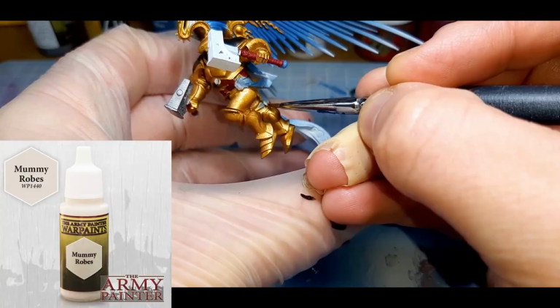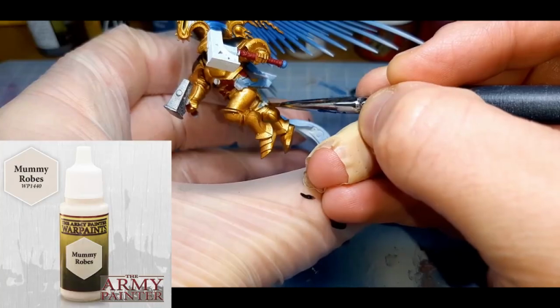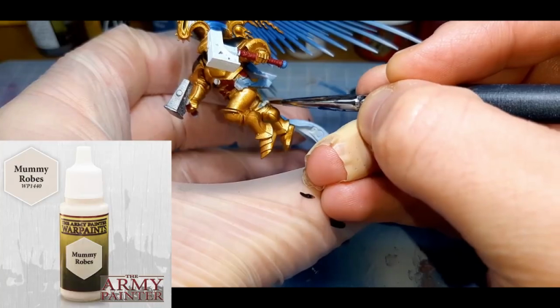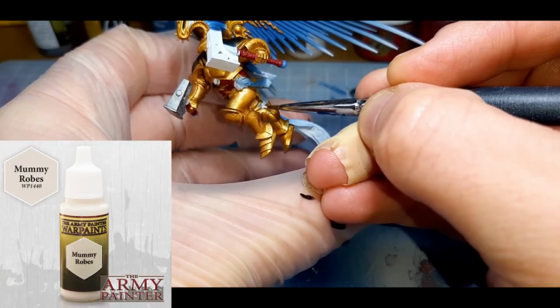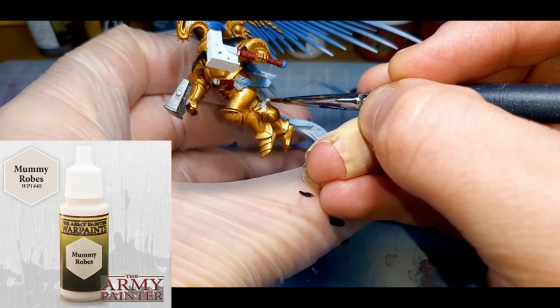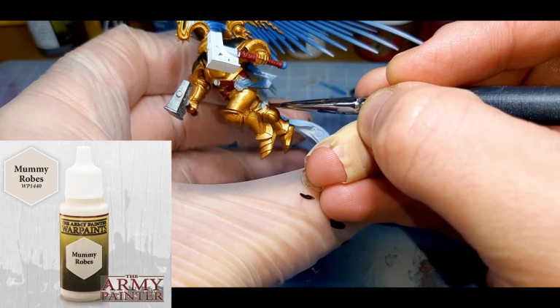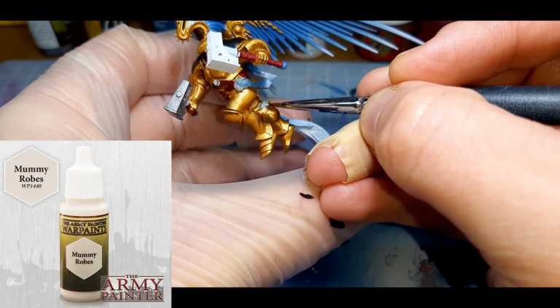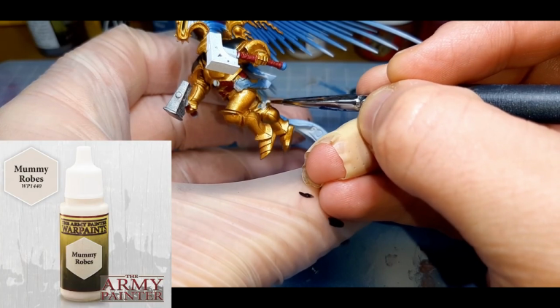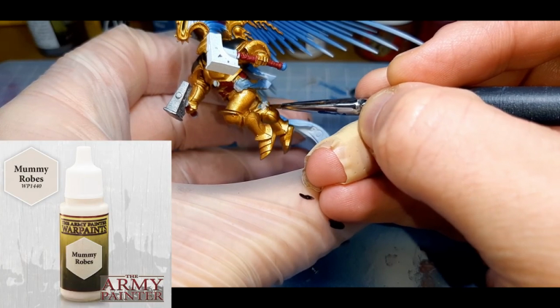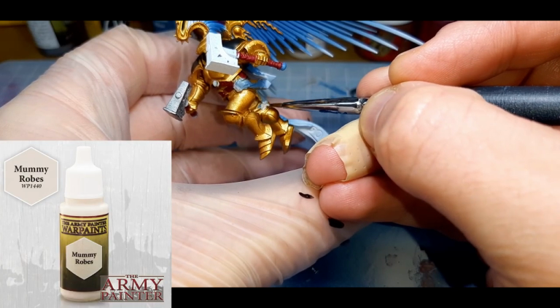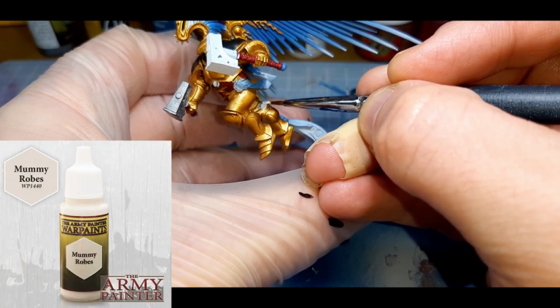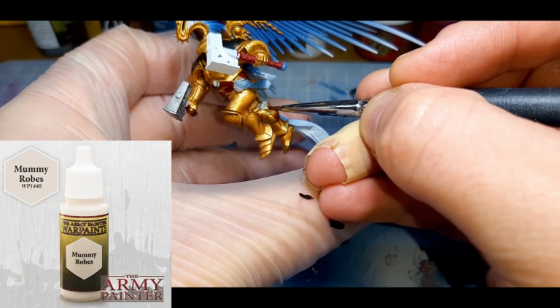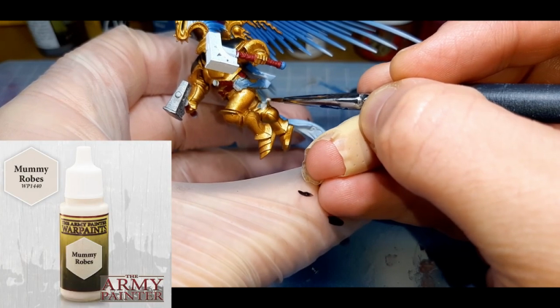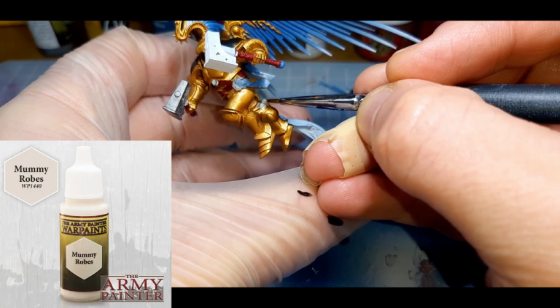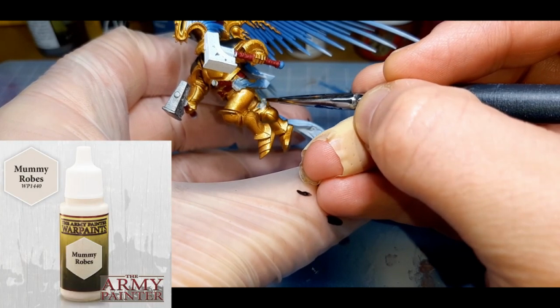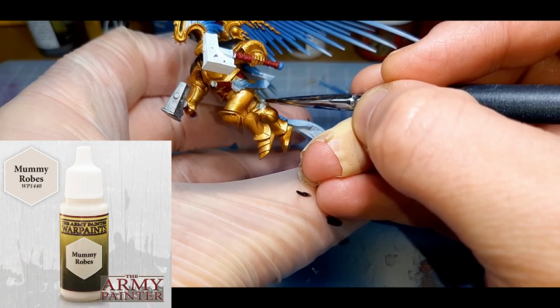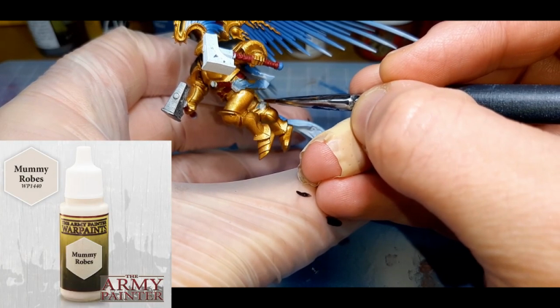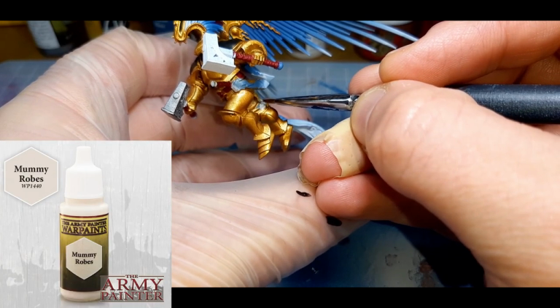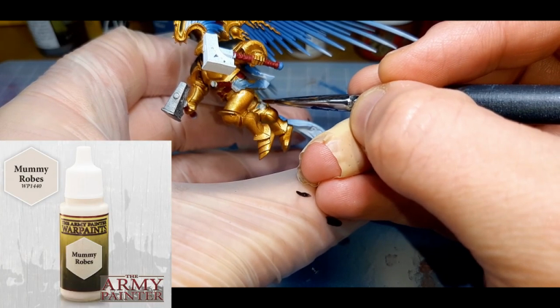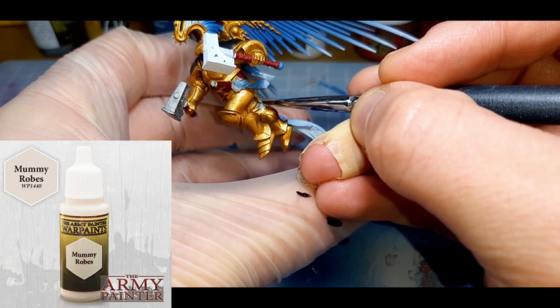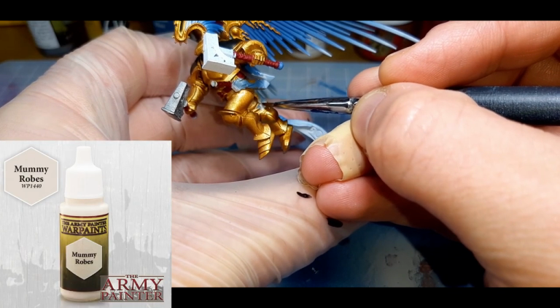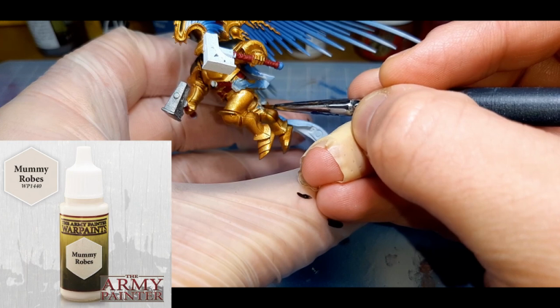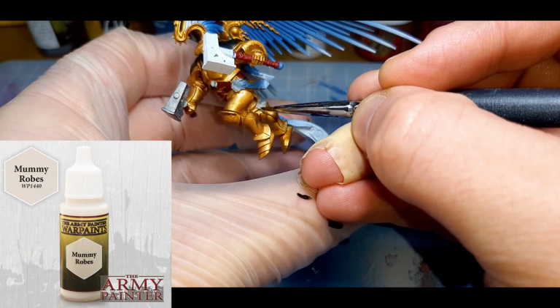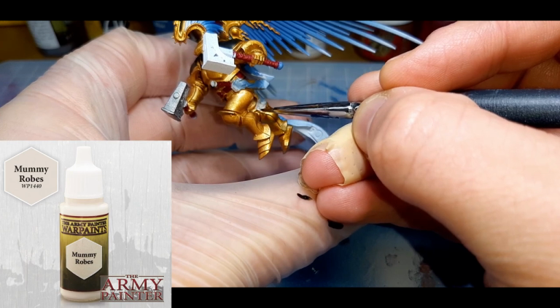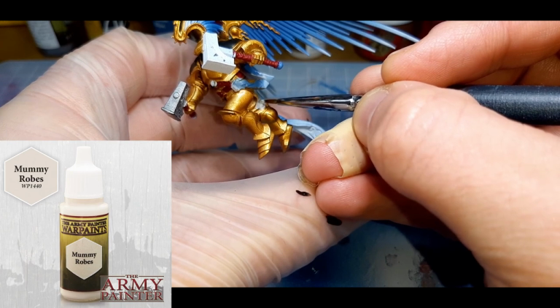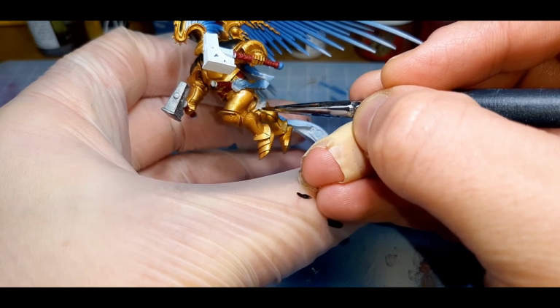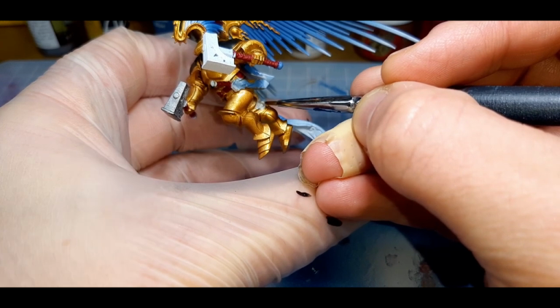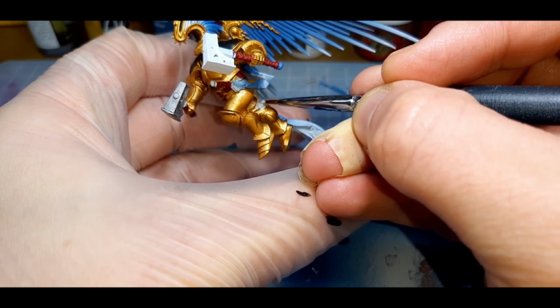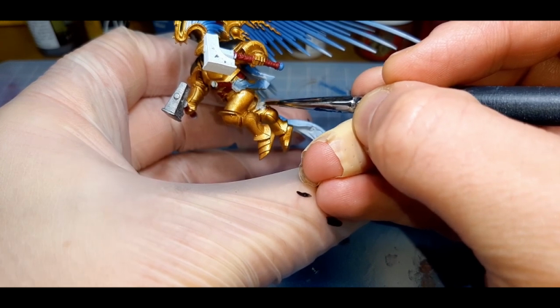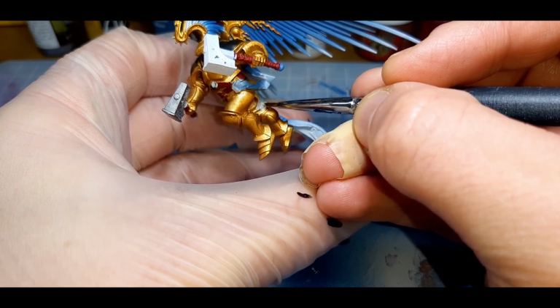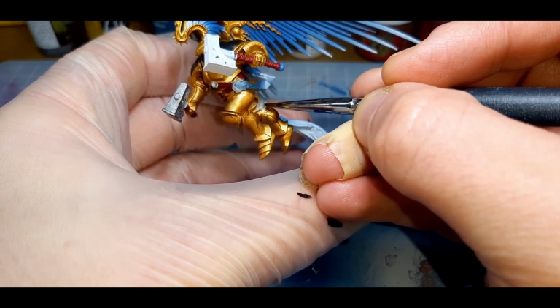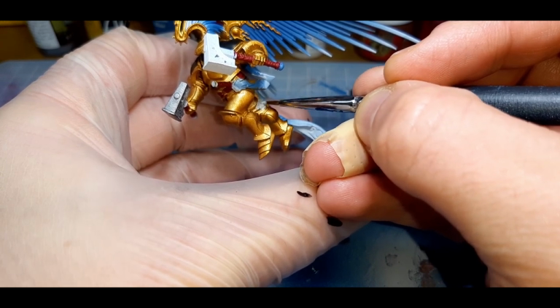For the material in between the armor joints, I've gone with Mummy Rose from the Army Painter, applied straight from the pot with two thin coats.